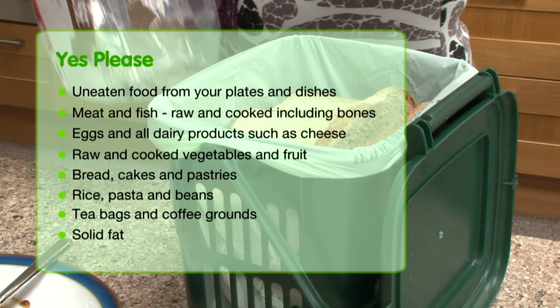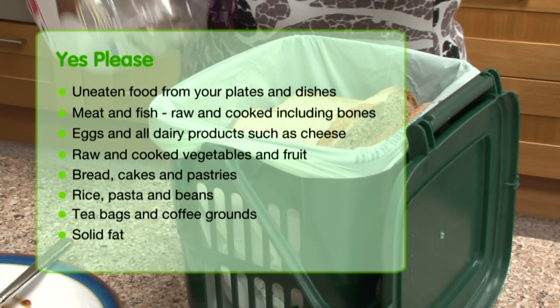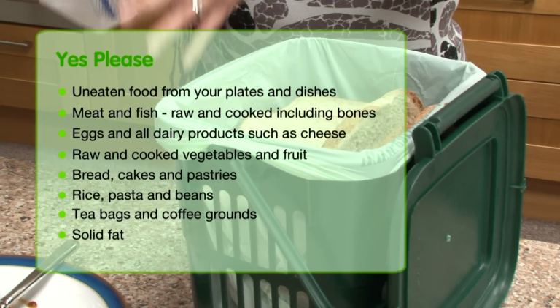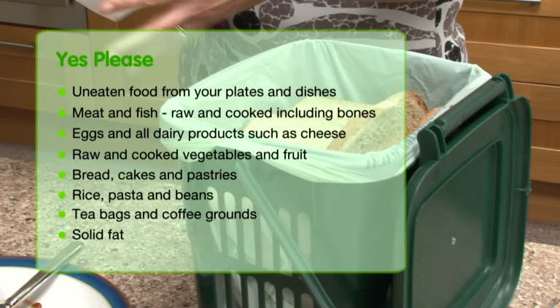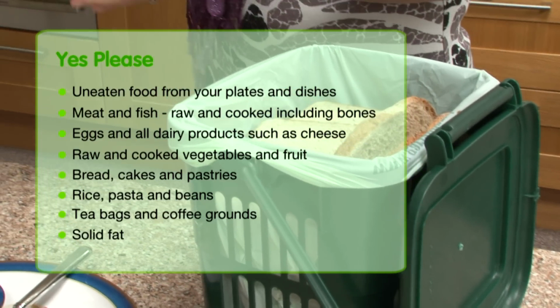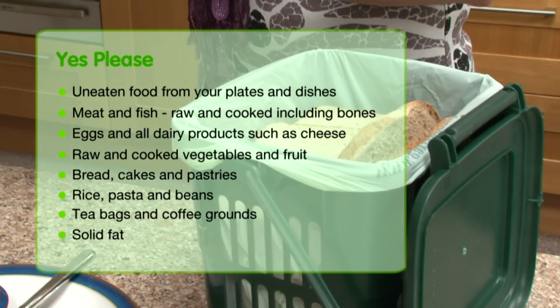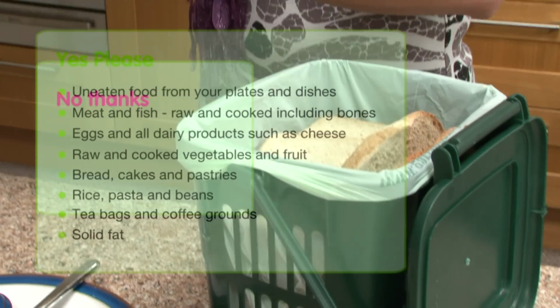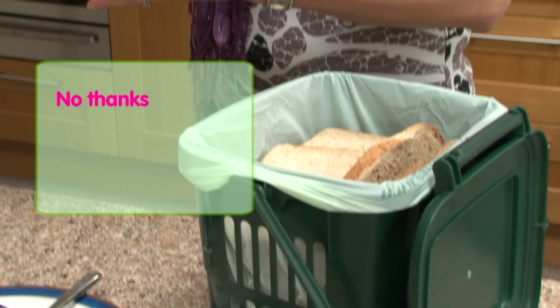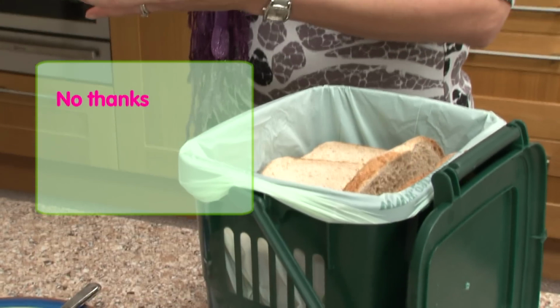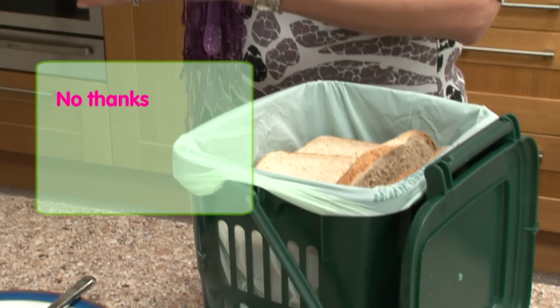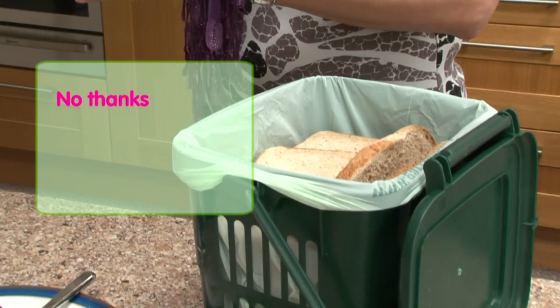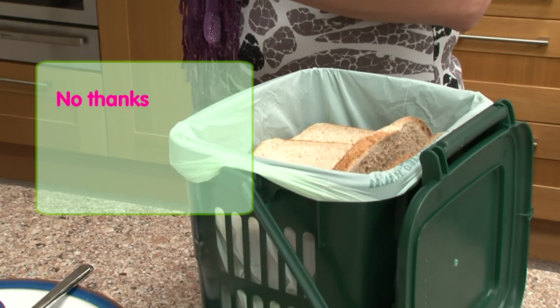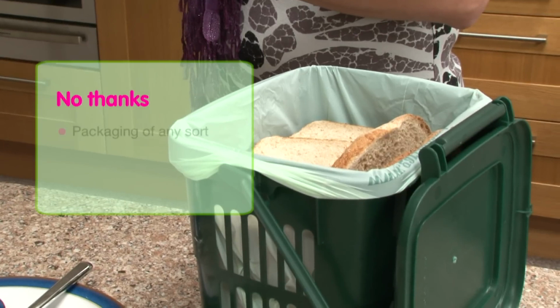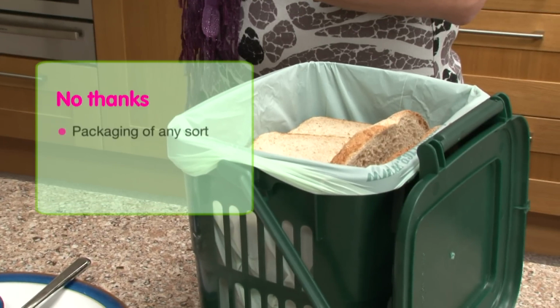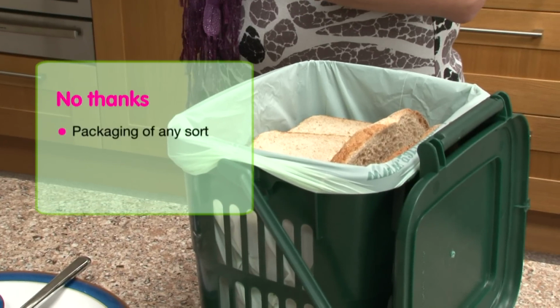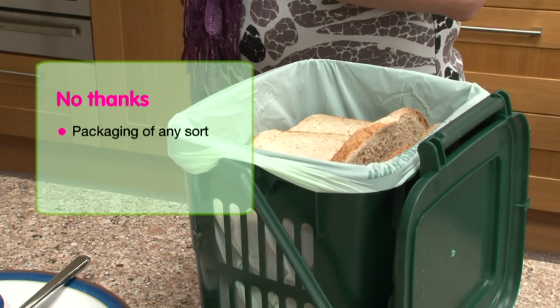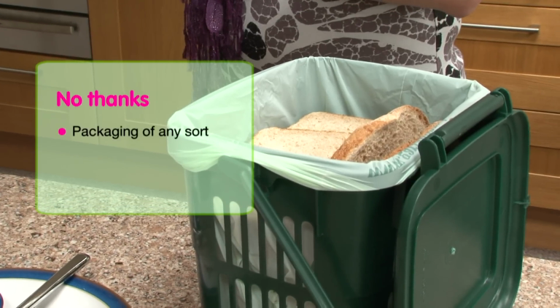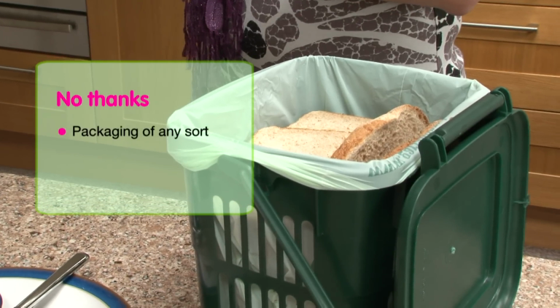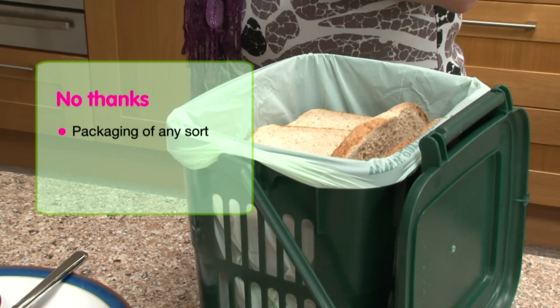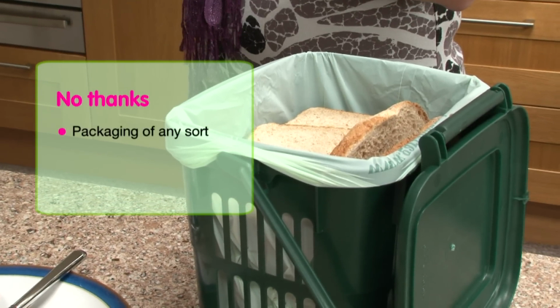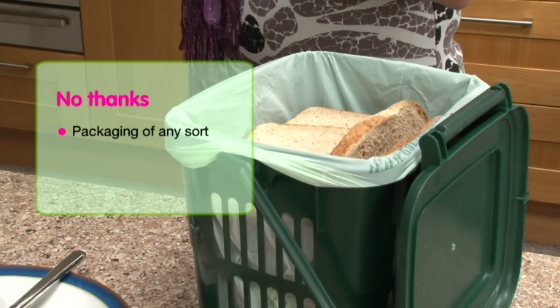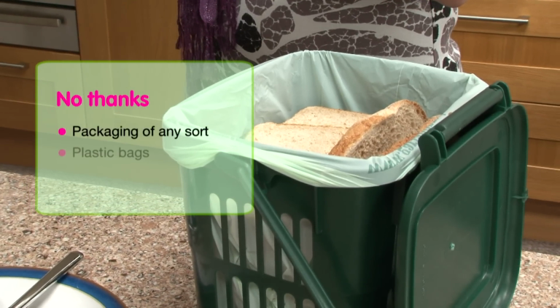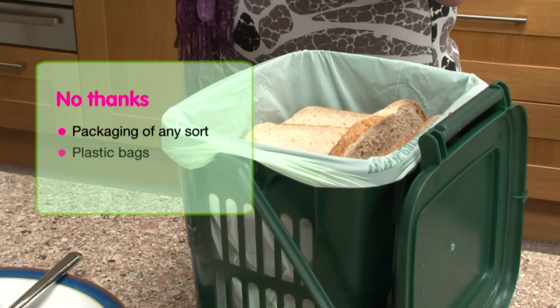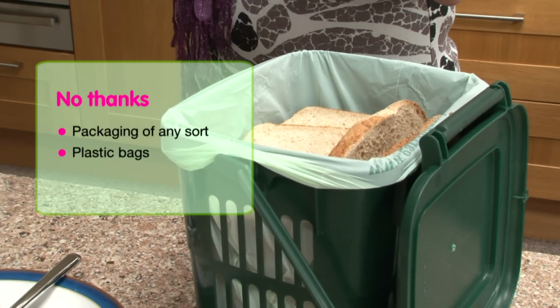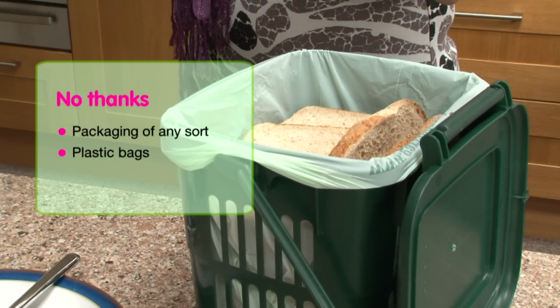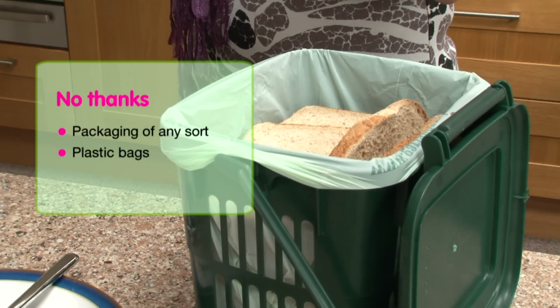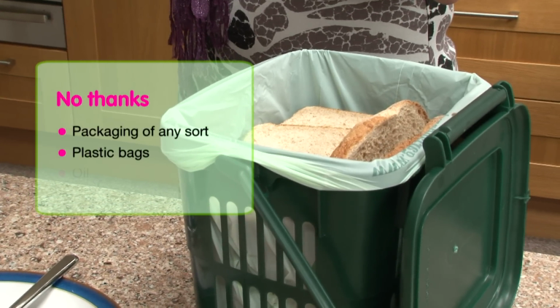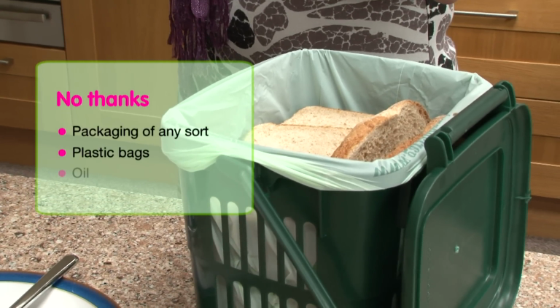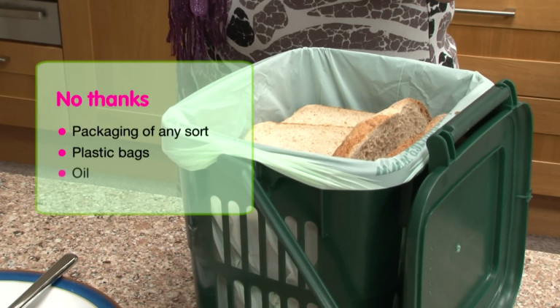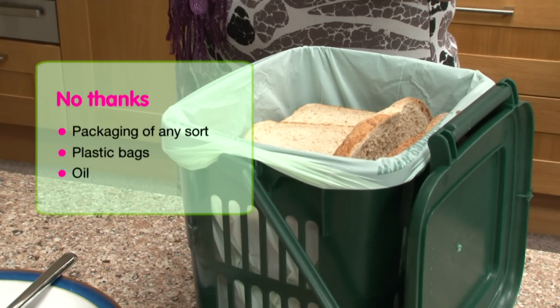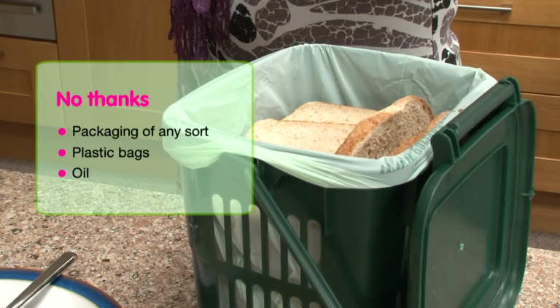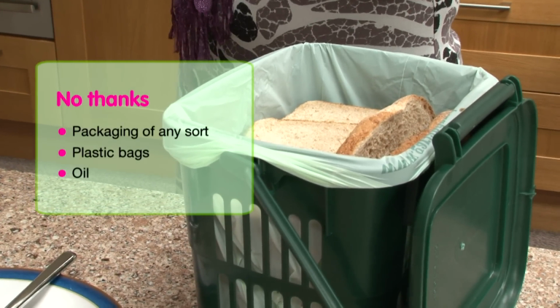And it's a no thanks to packaging of any sort, plastic bags, or oil.